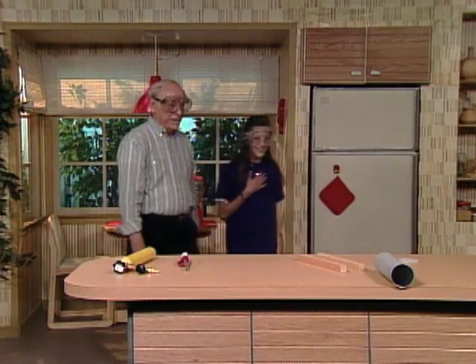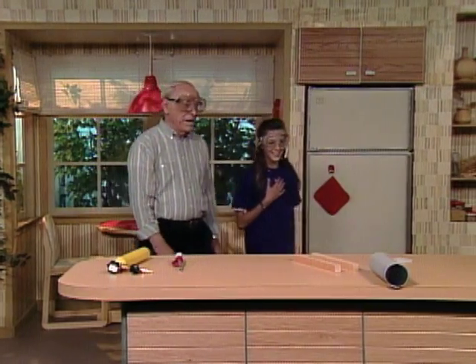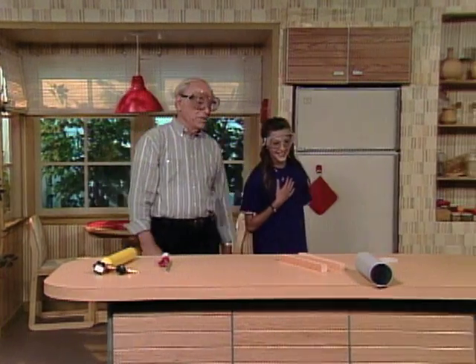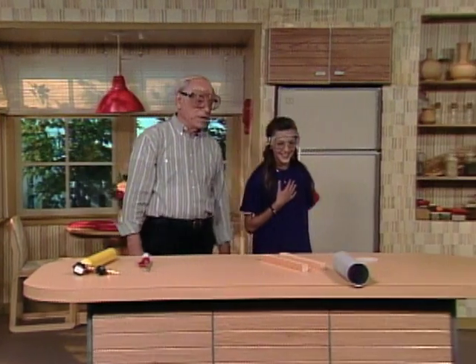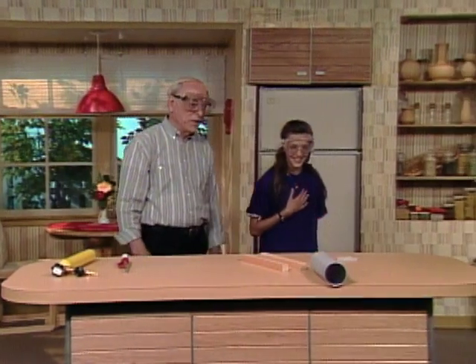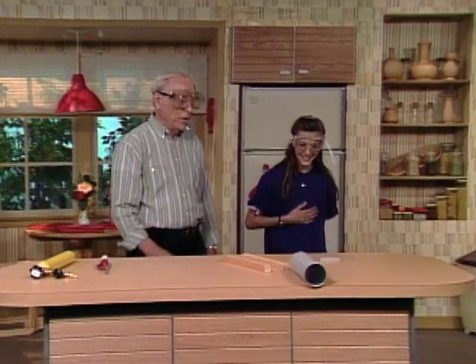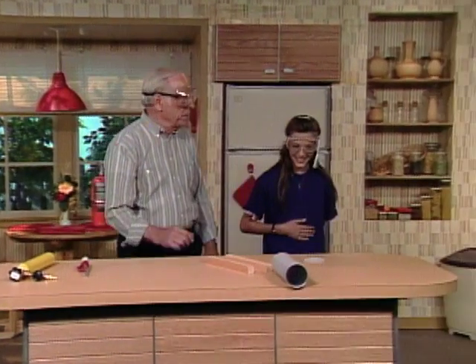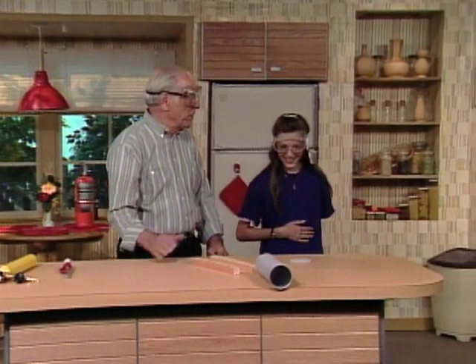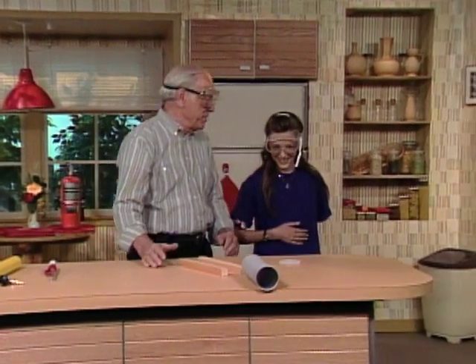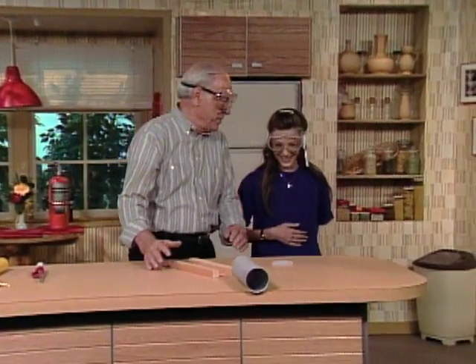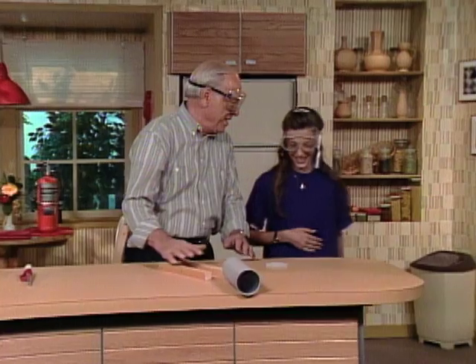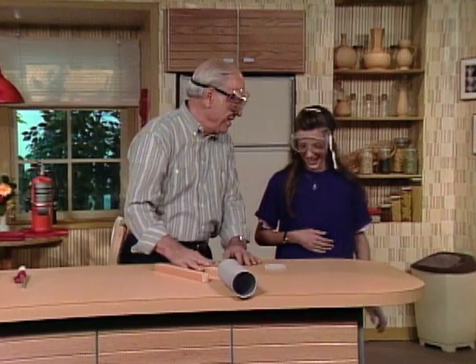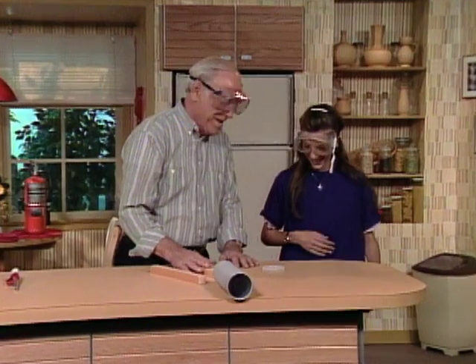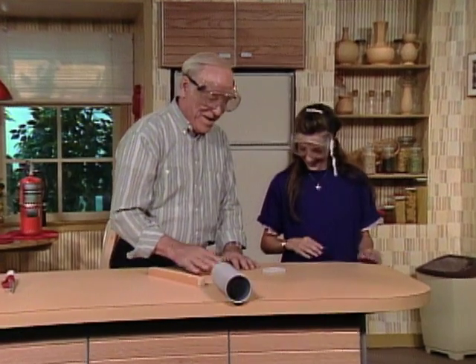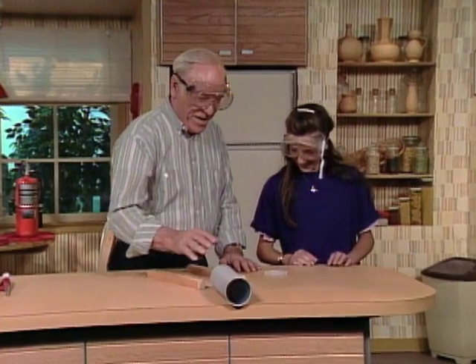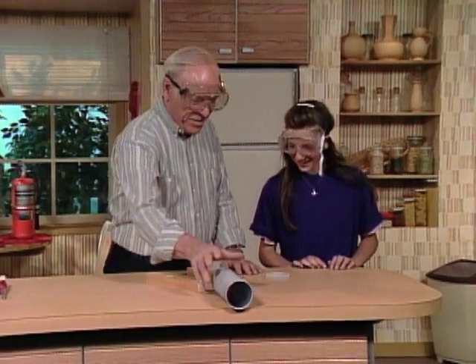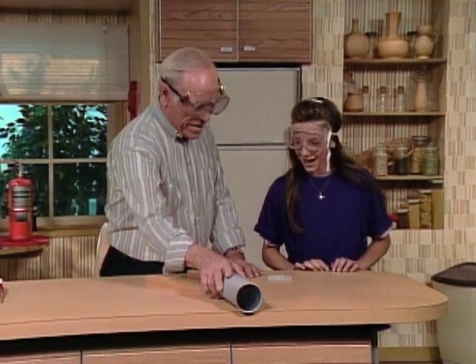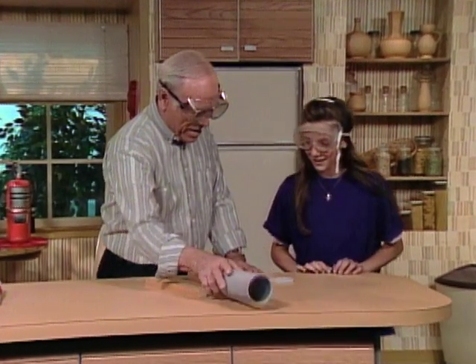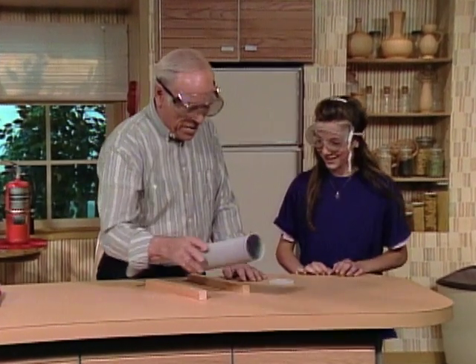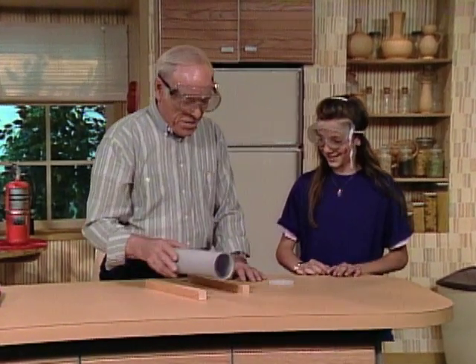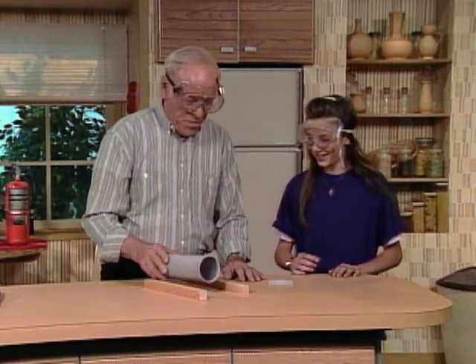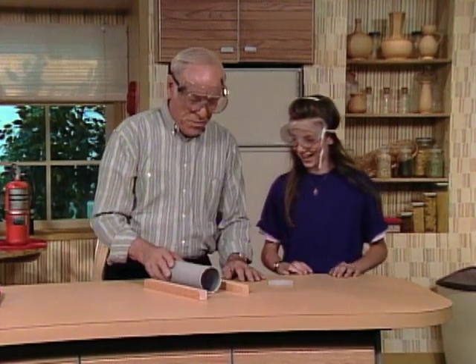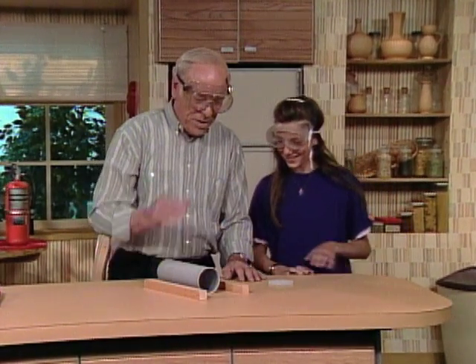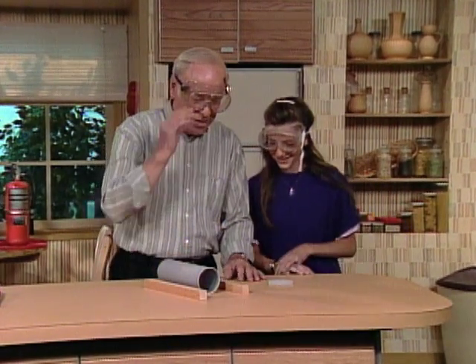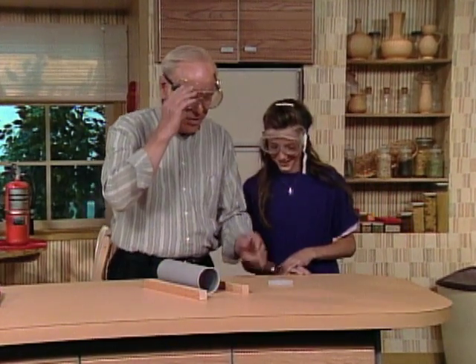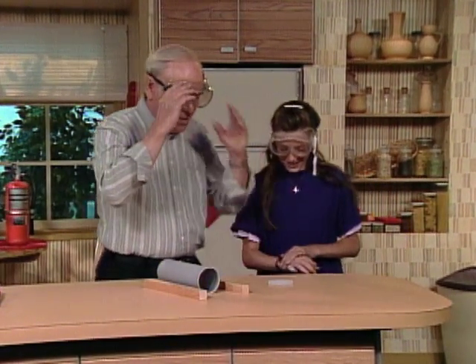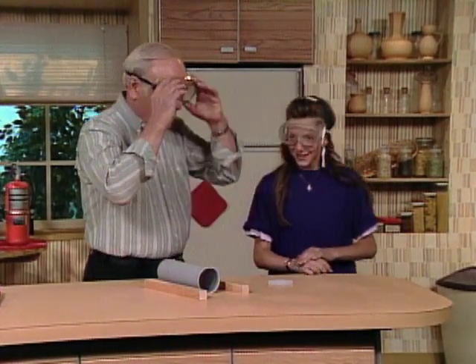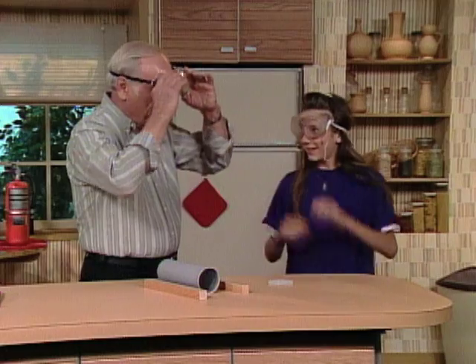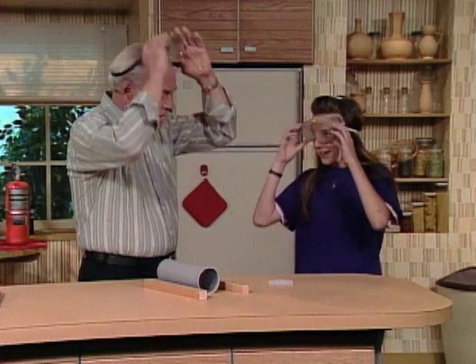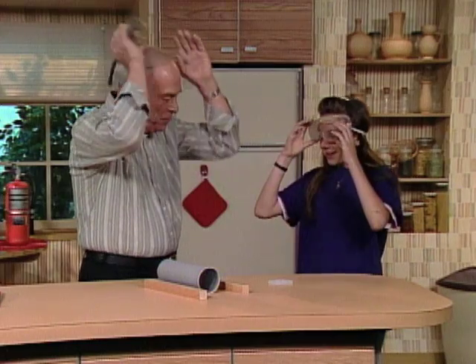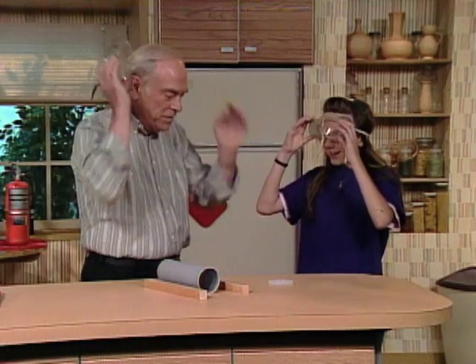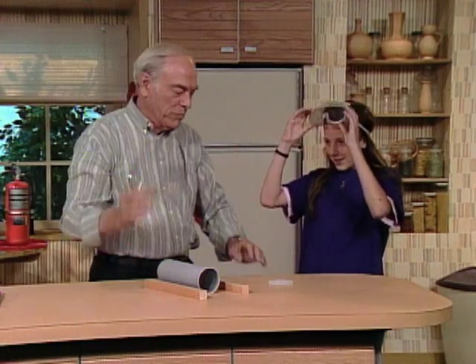That is what I call an explosion! What happened? How did that do that? Well, here, you can take the safety glasses off temporarily.